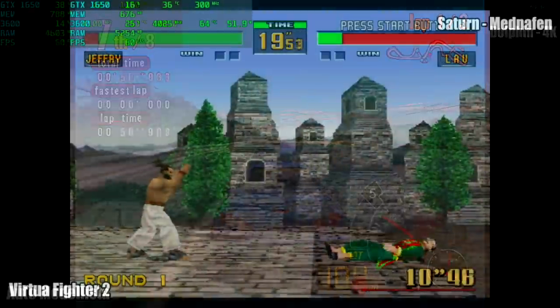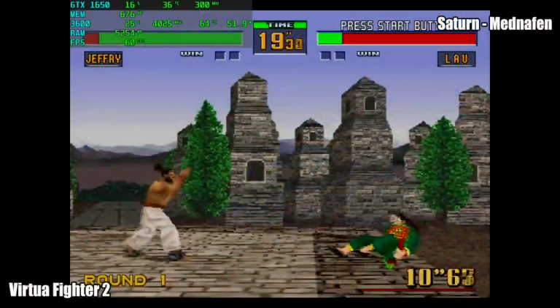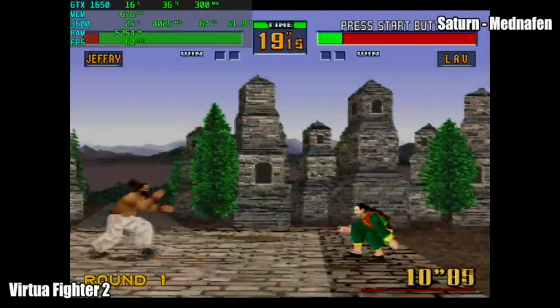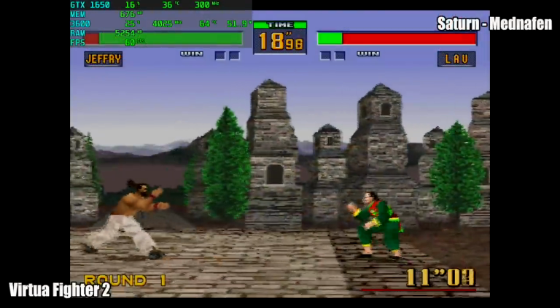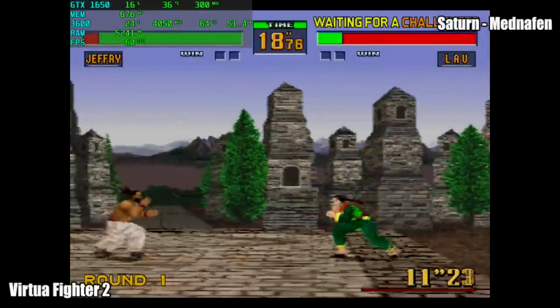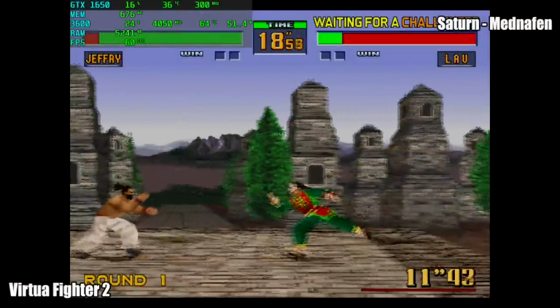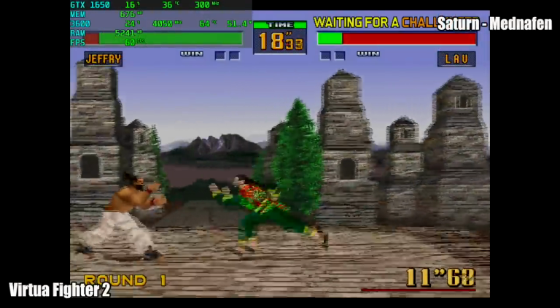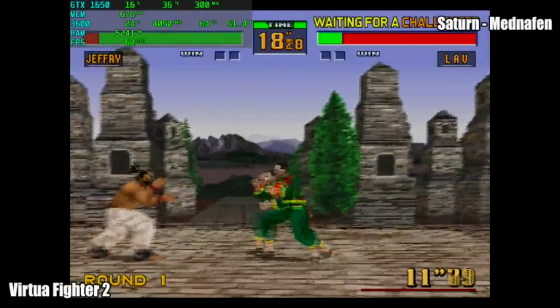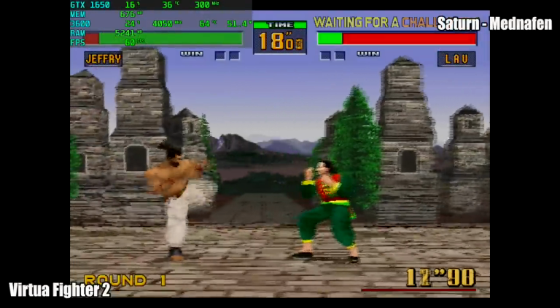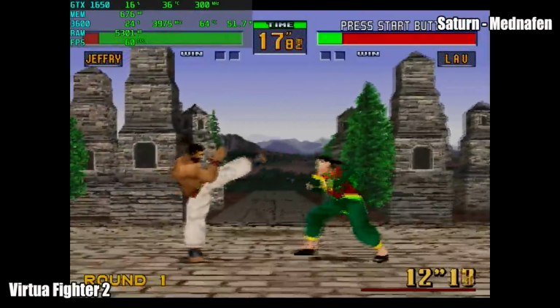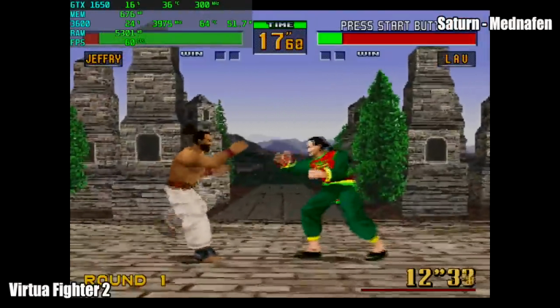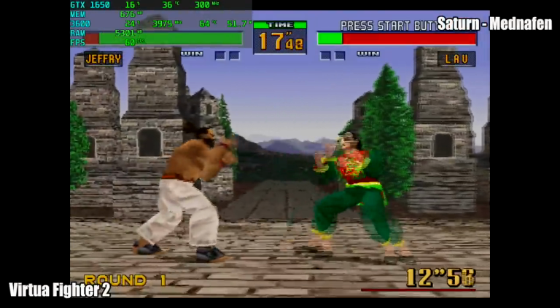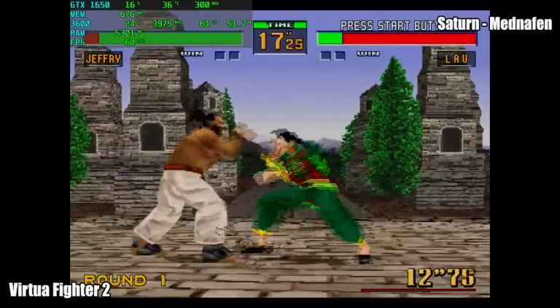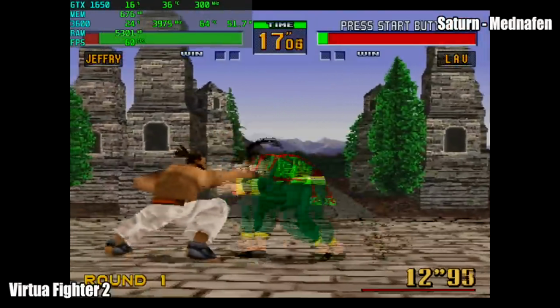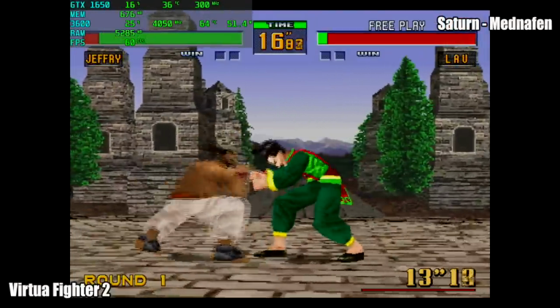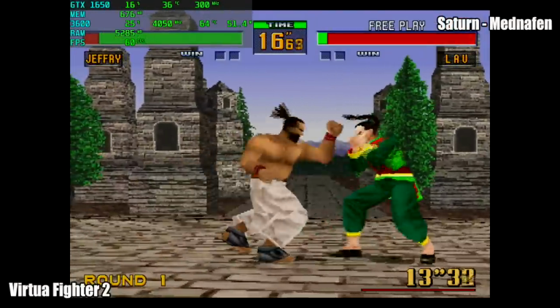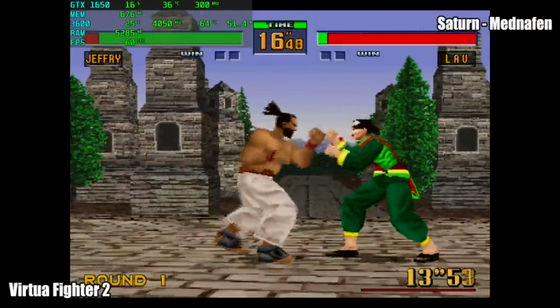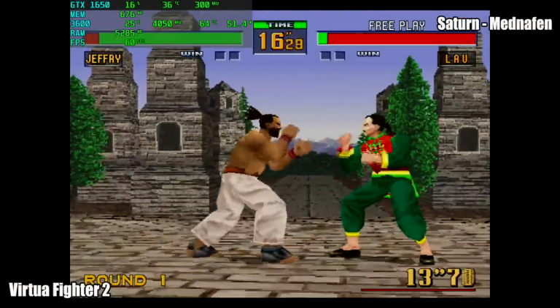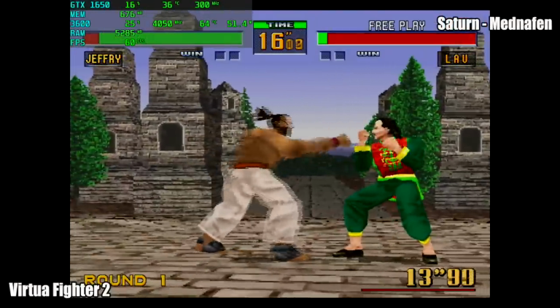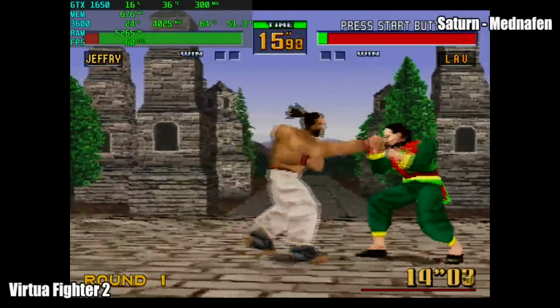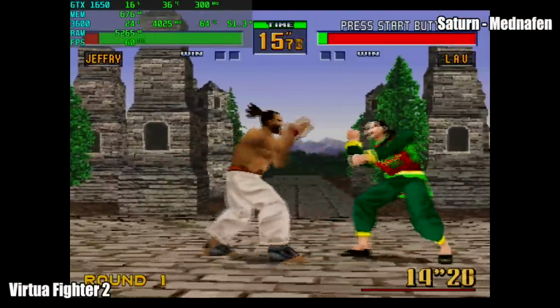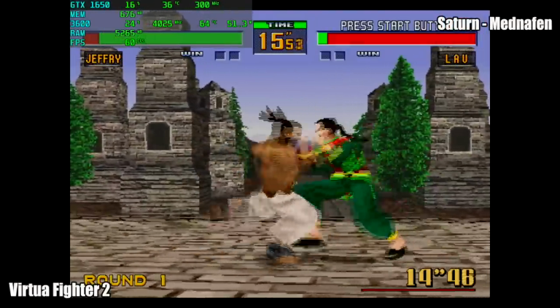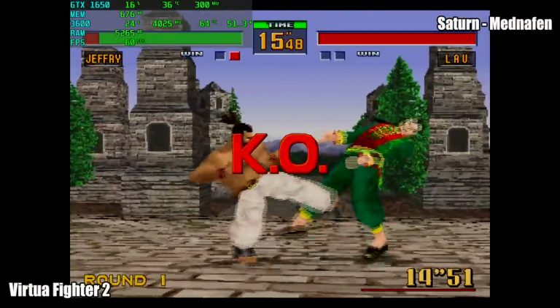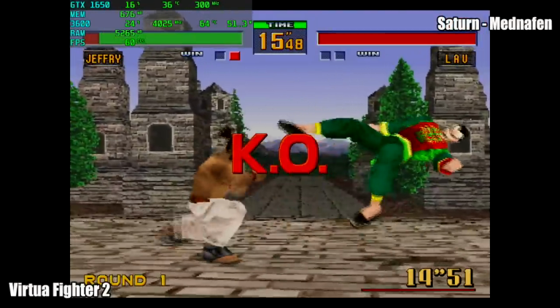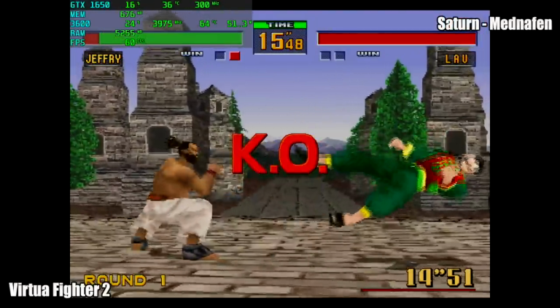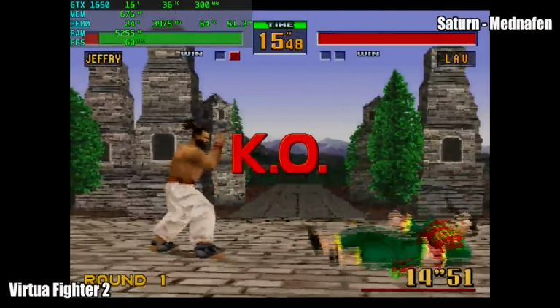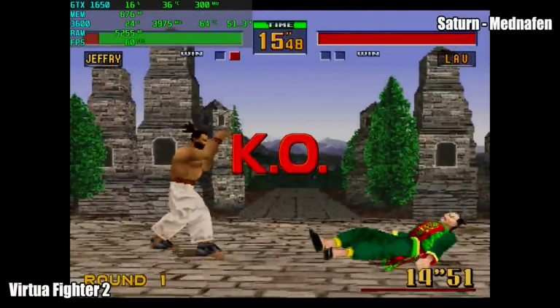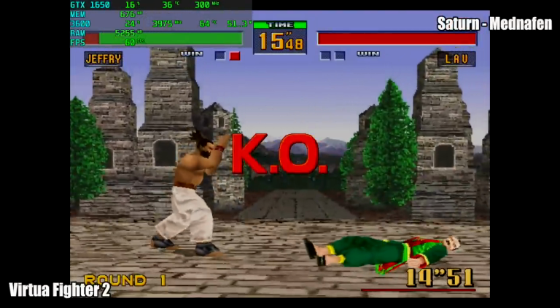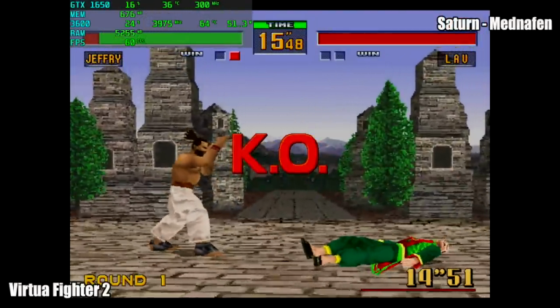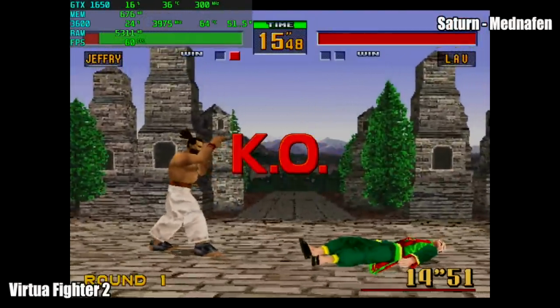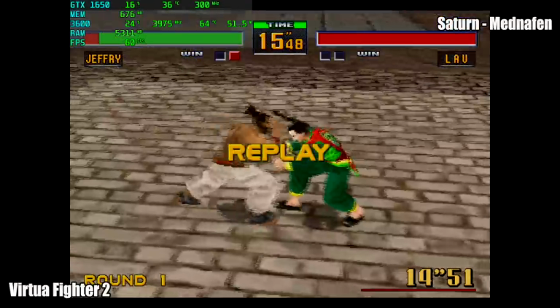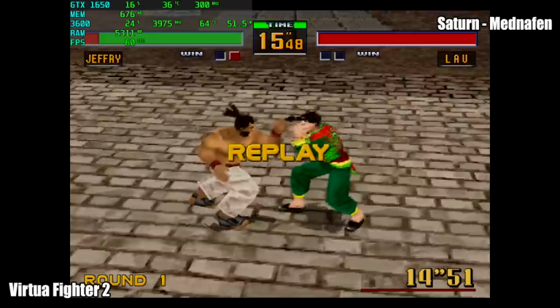Sega Saturn runs like a dream on this machine, whether you're using the Beetle core inside of RetroArch or Yabause.